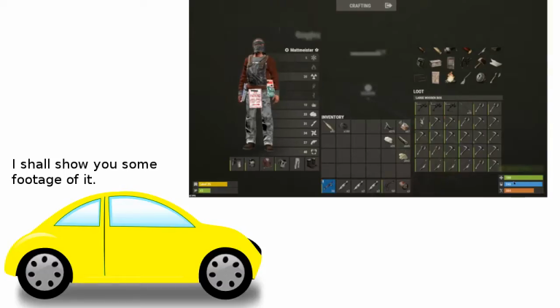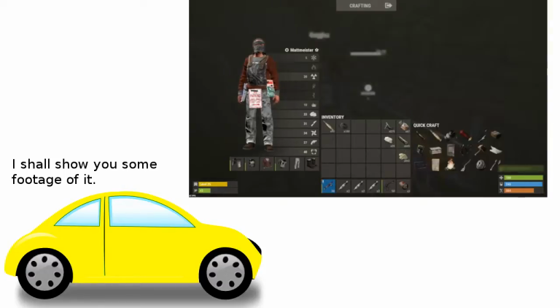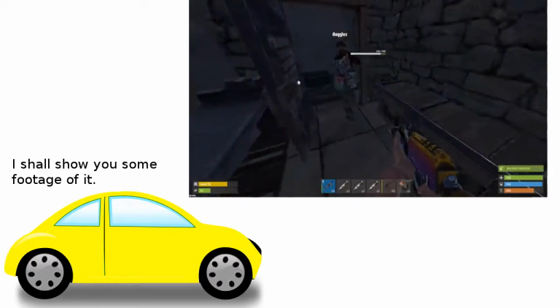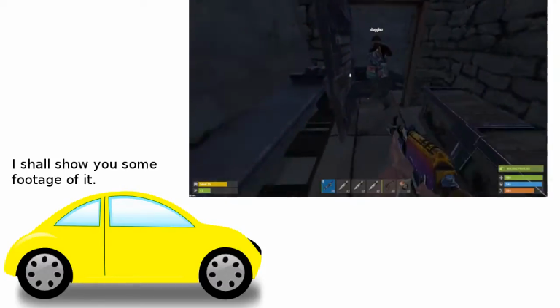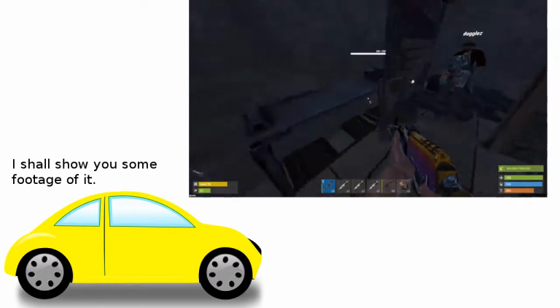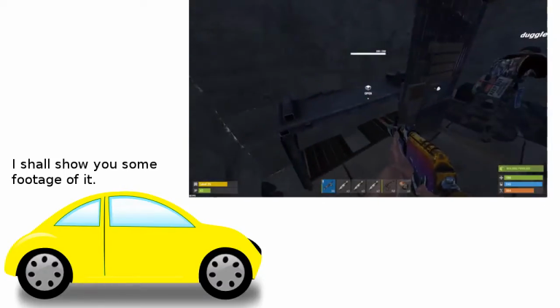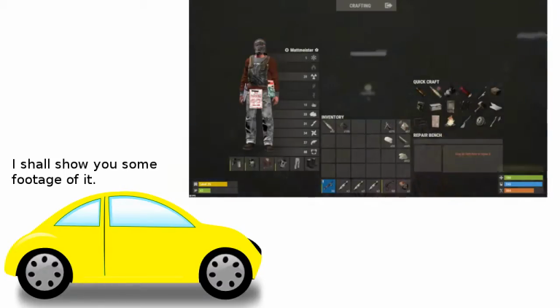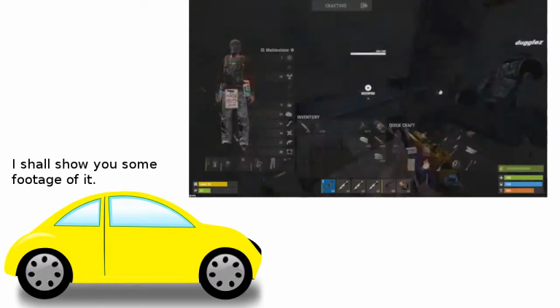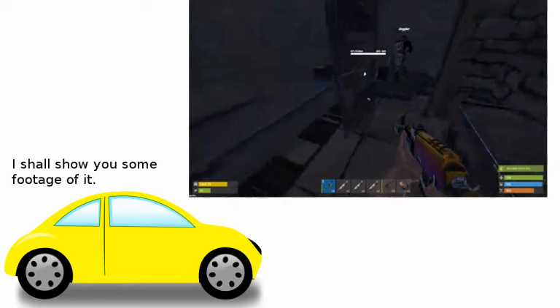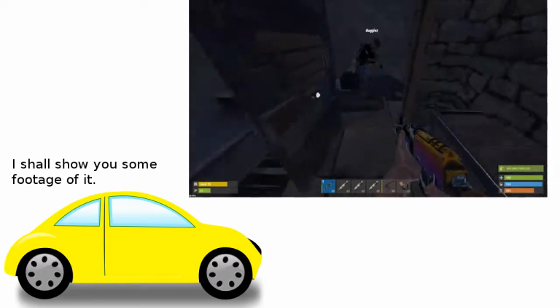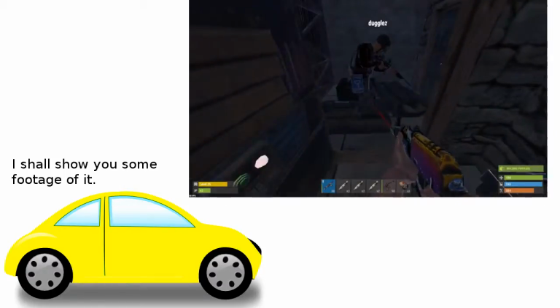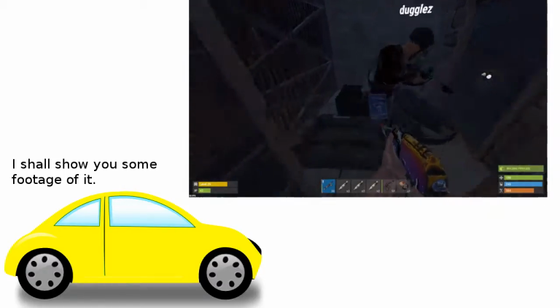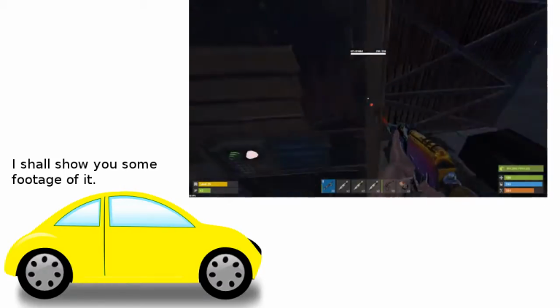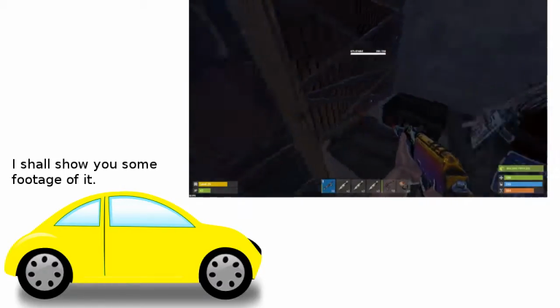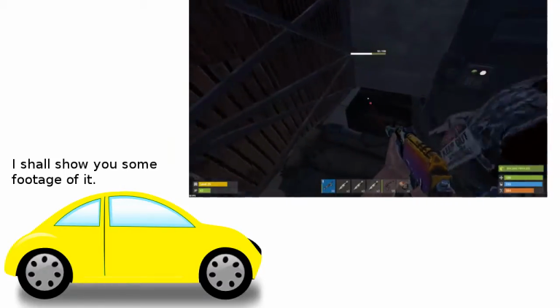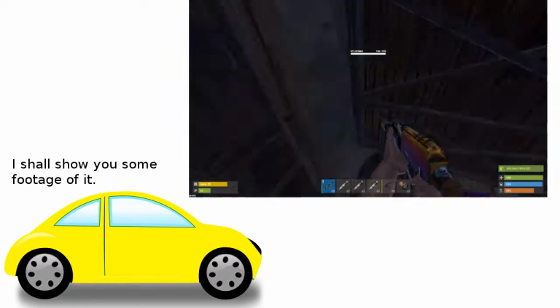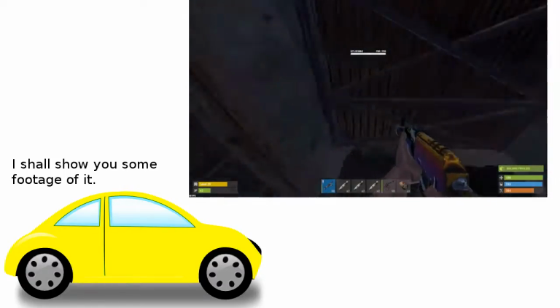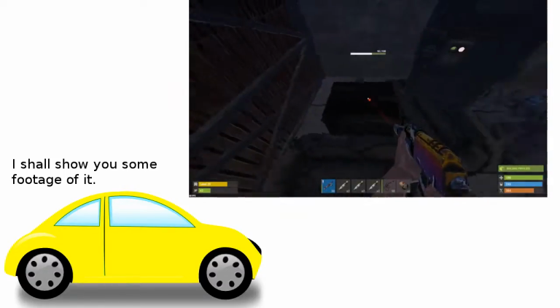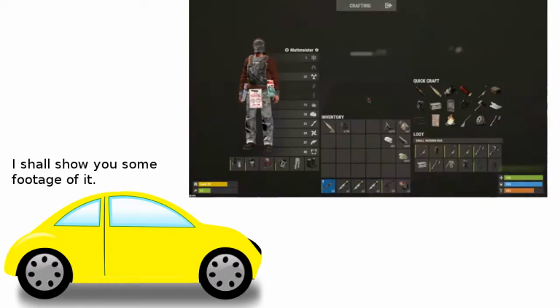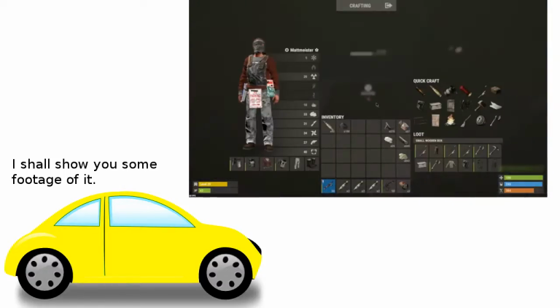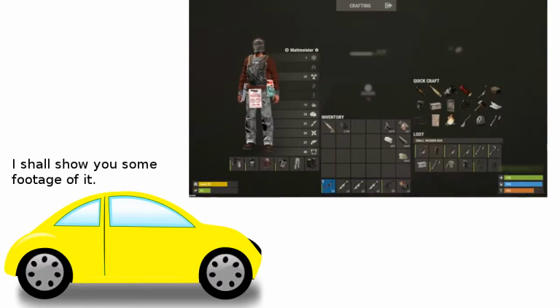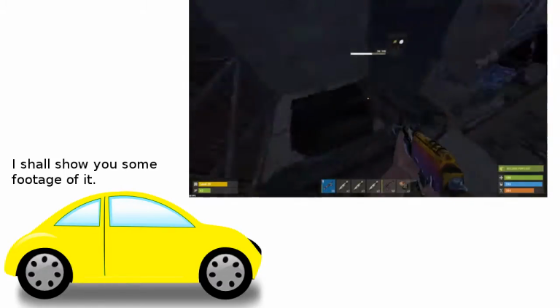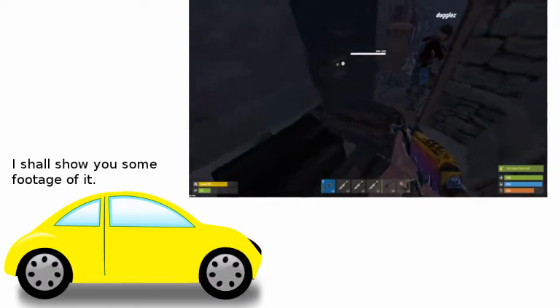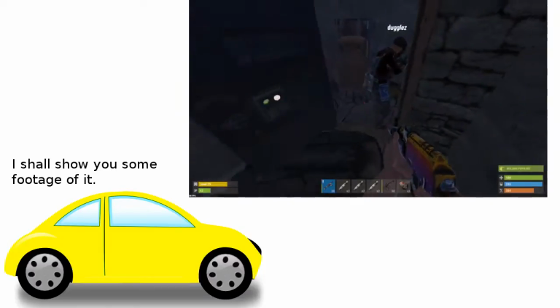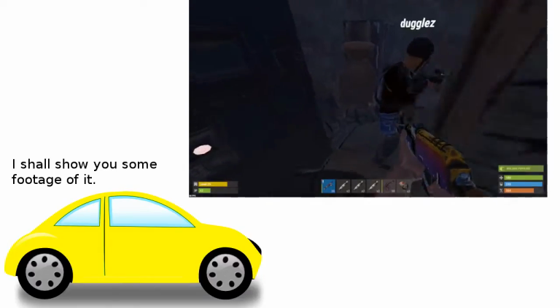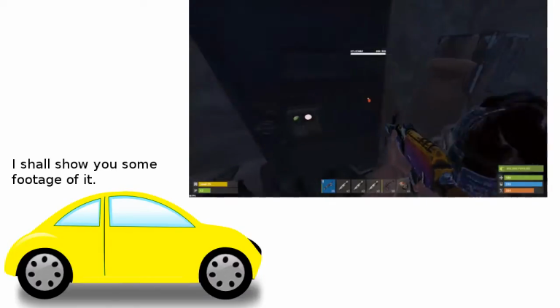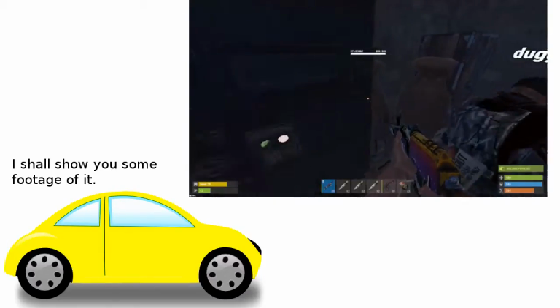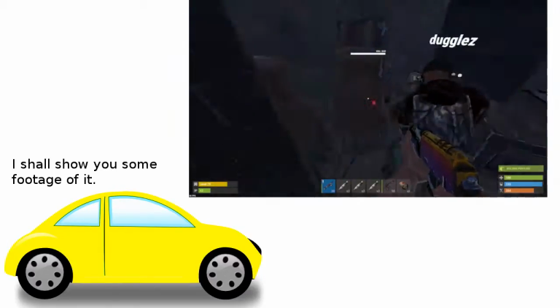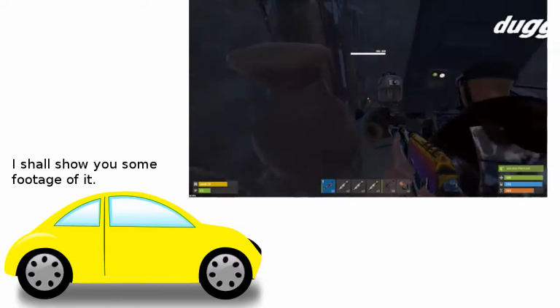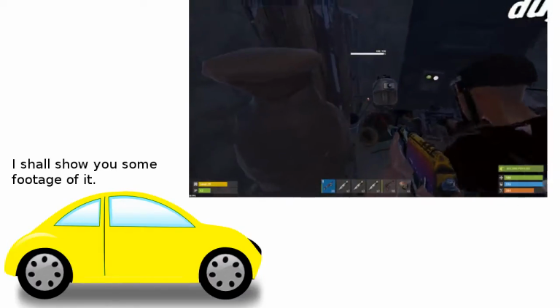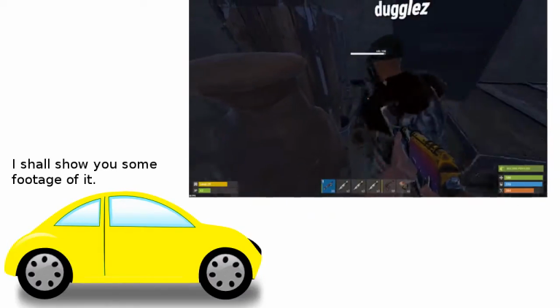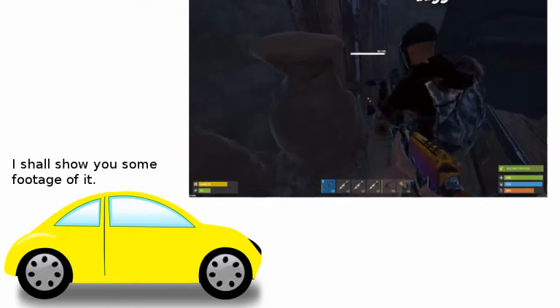Through here we've got this area, and the rest of those P2s can get lost. And here we've got the TC.